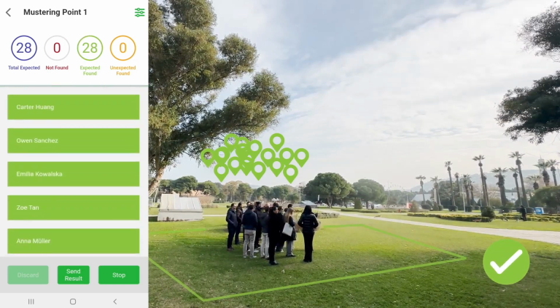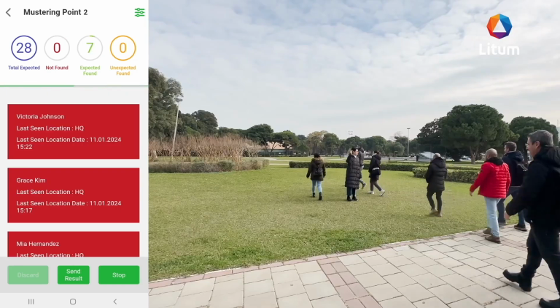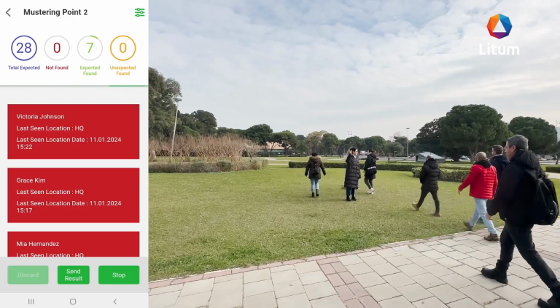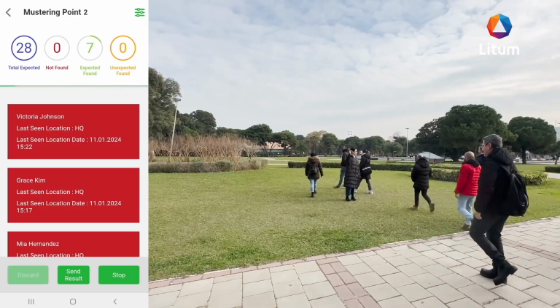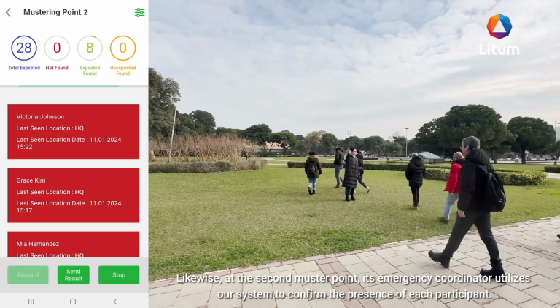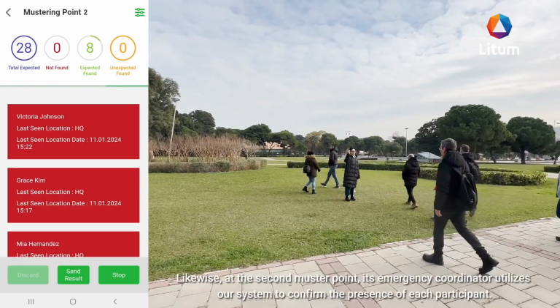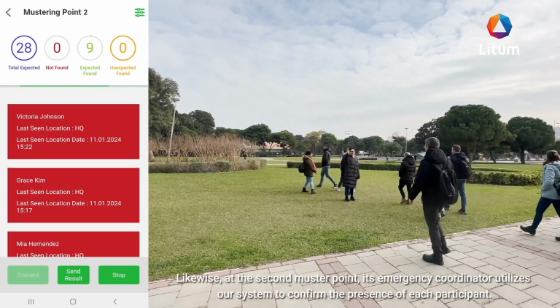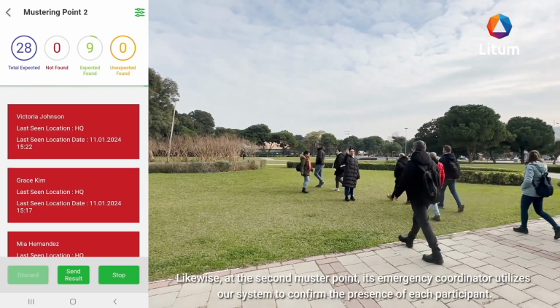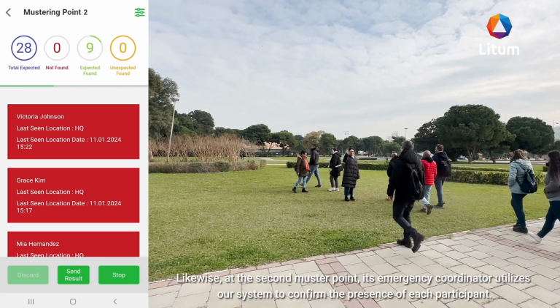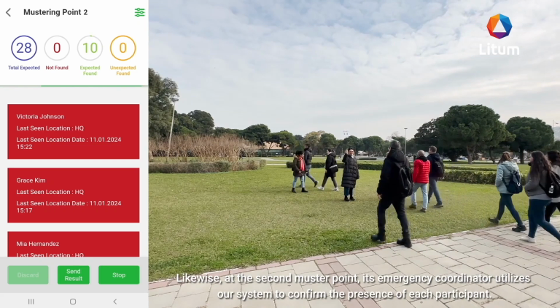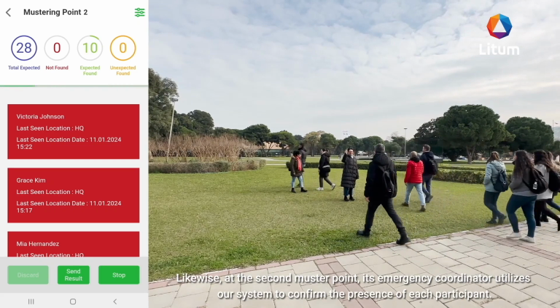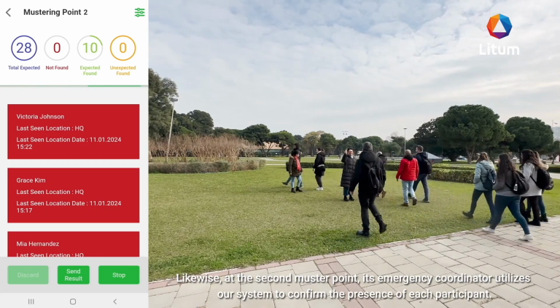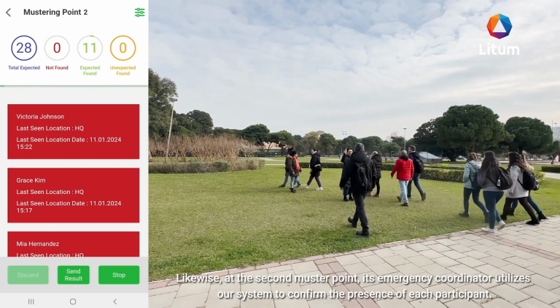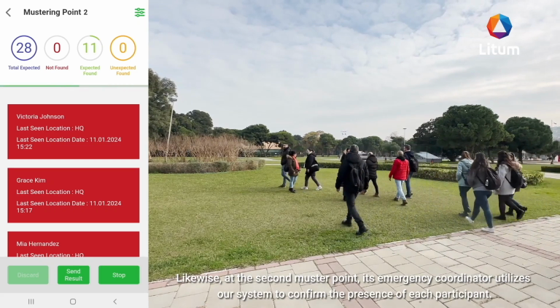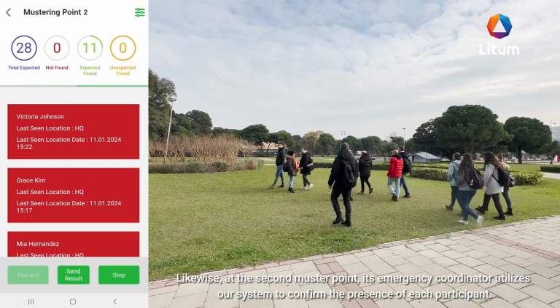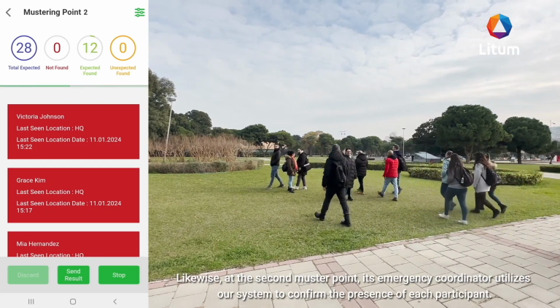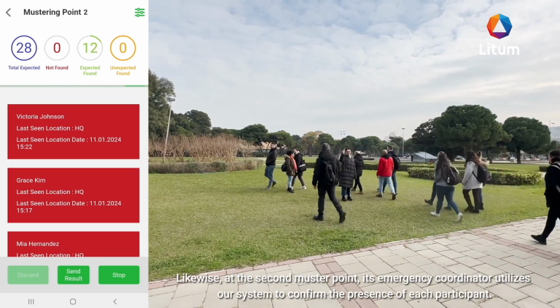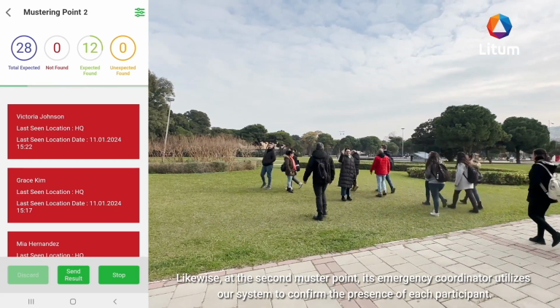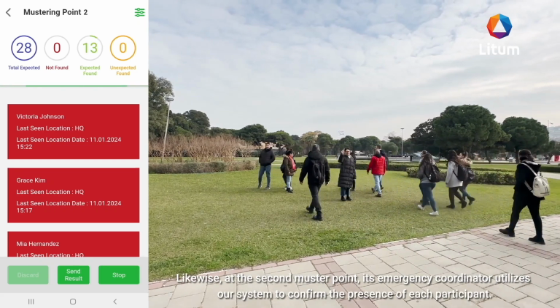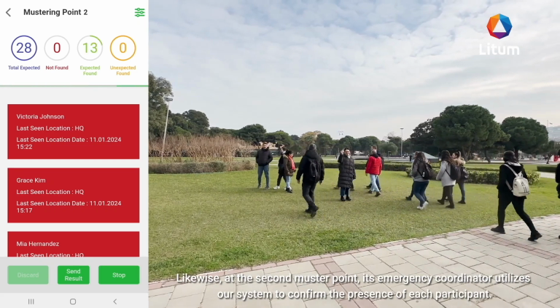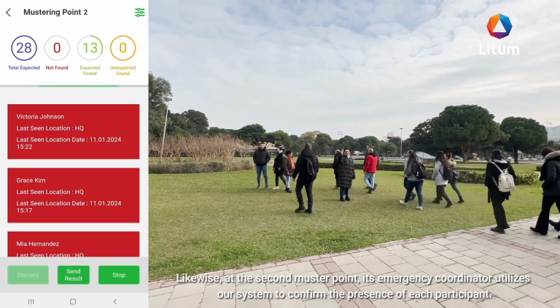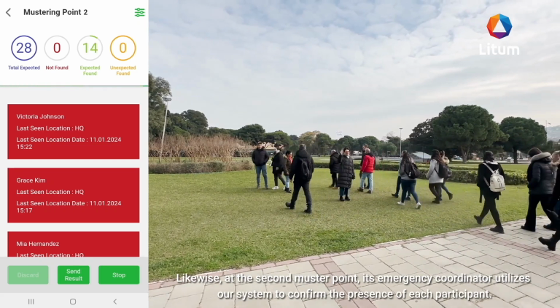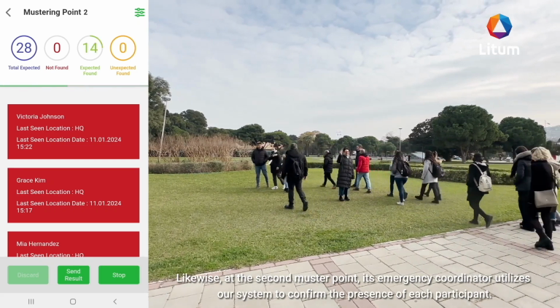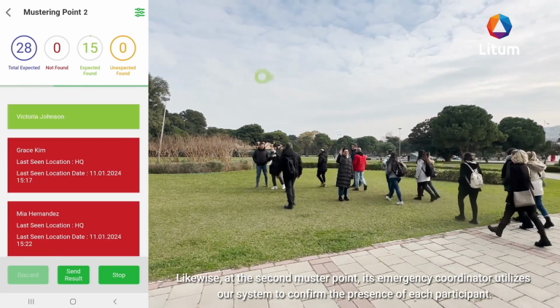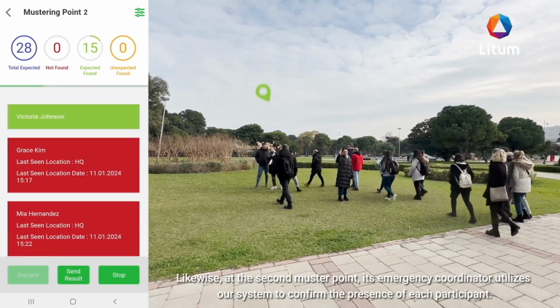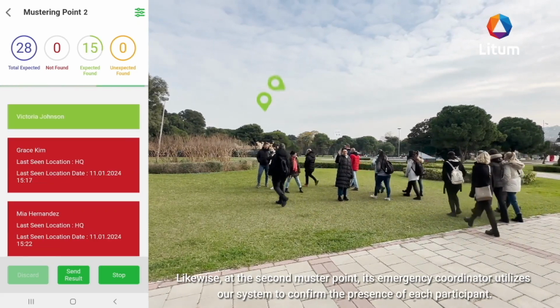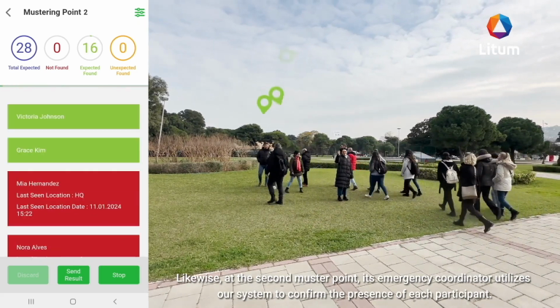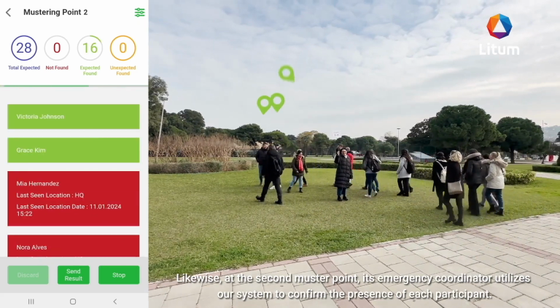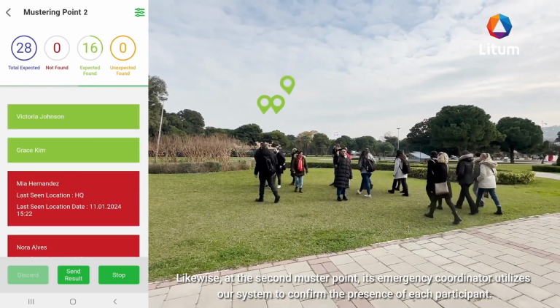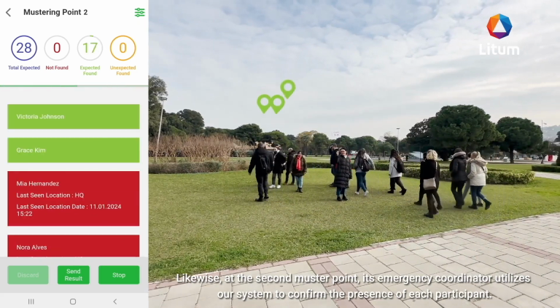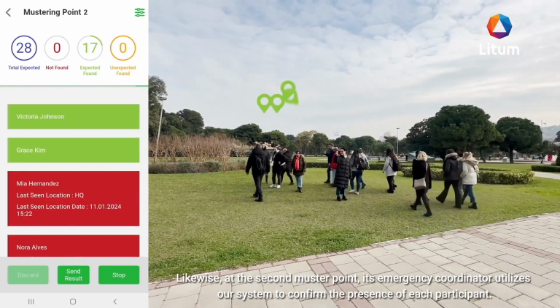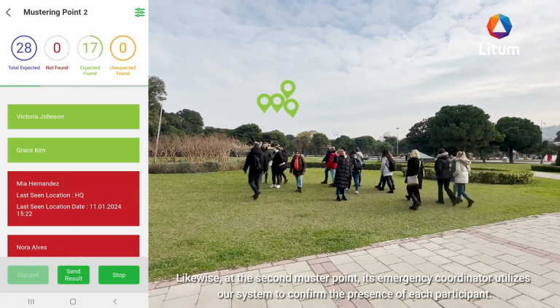Likewise, at the second muster point, its emergency coordinator utilizes our system to confirm the presence of each participant.